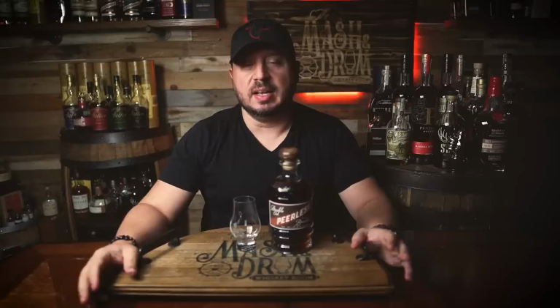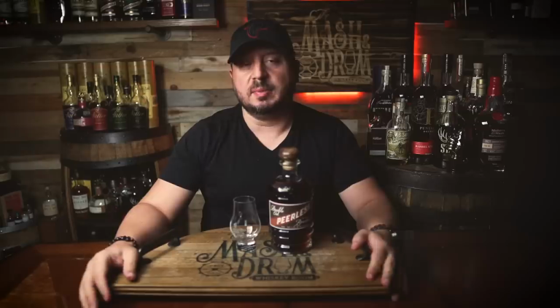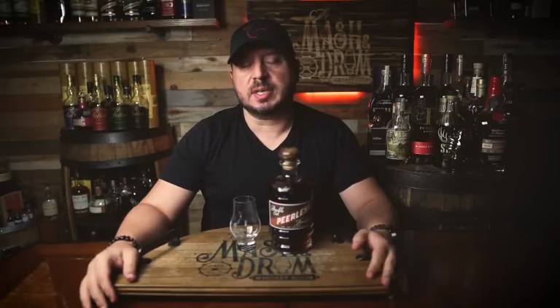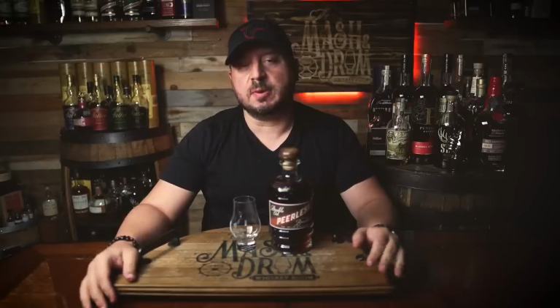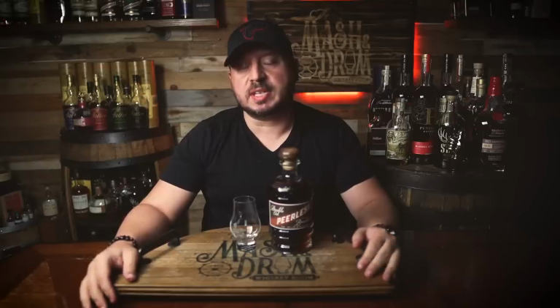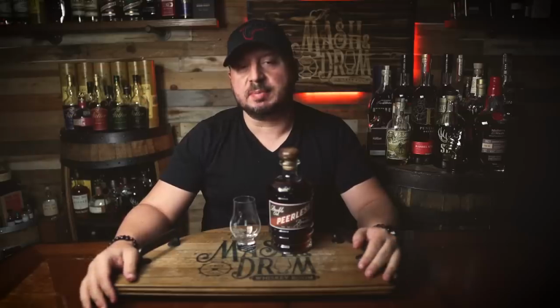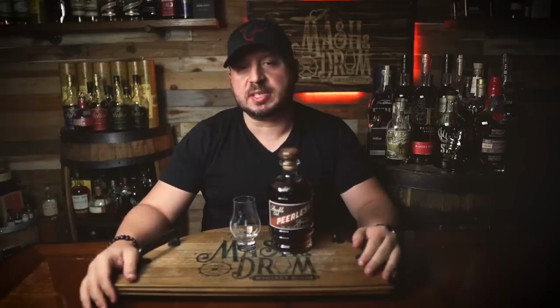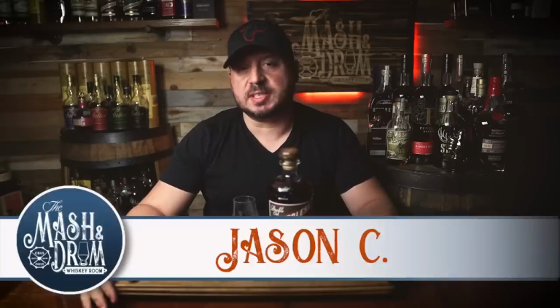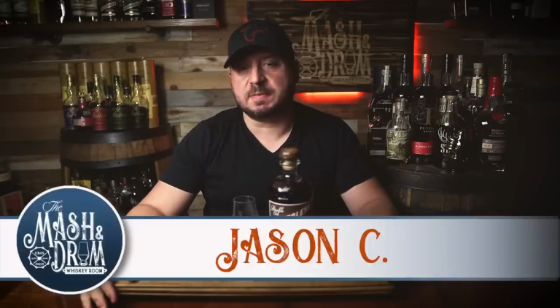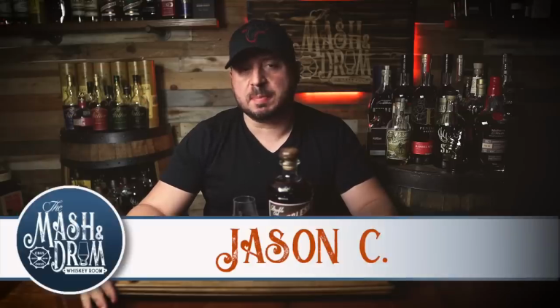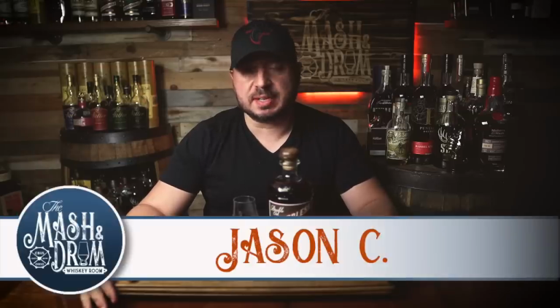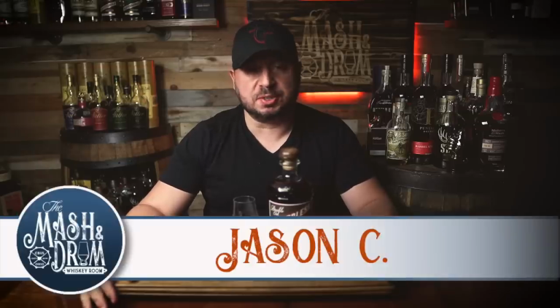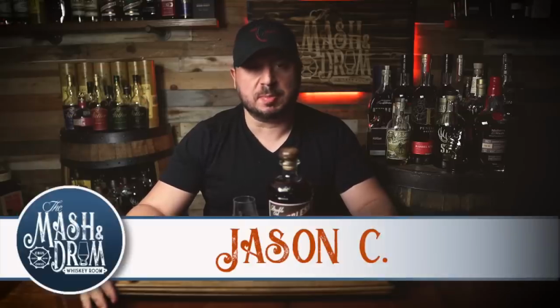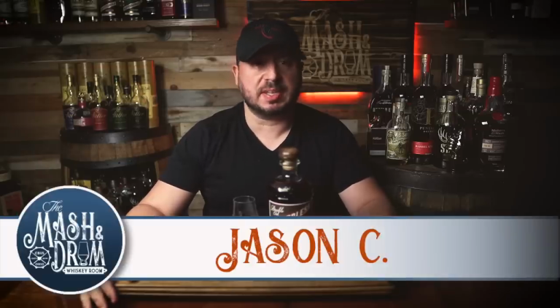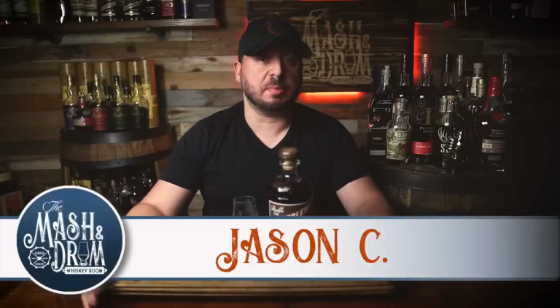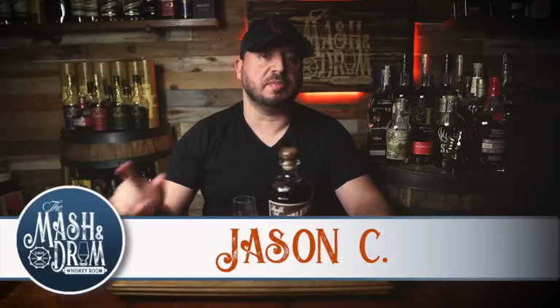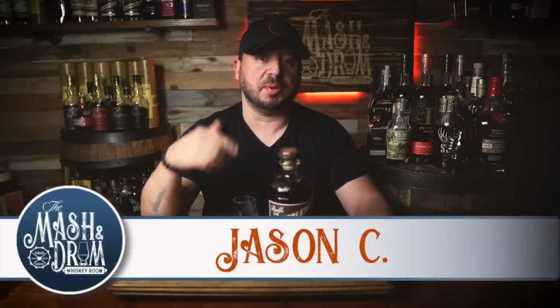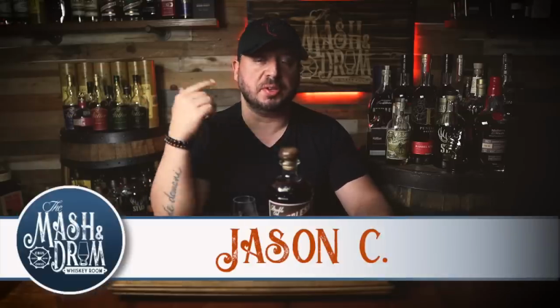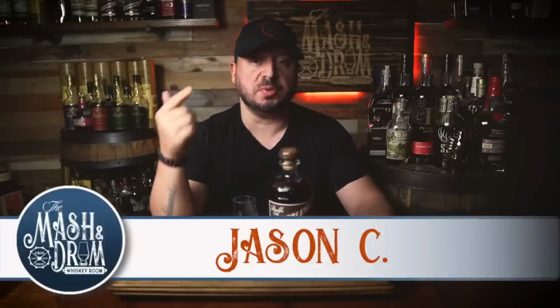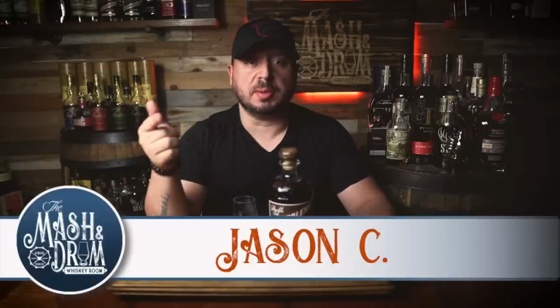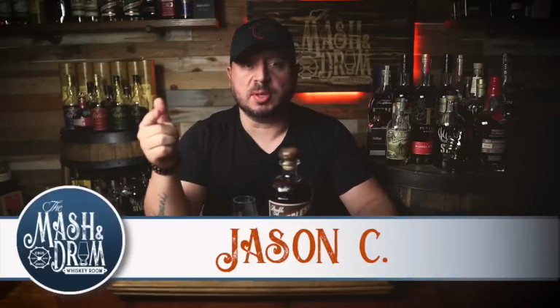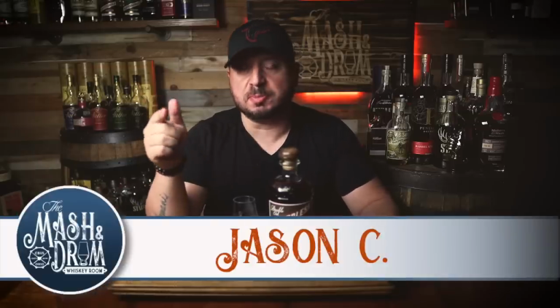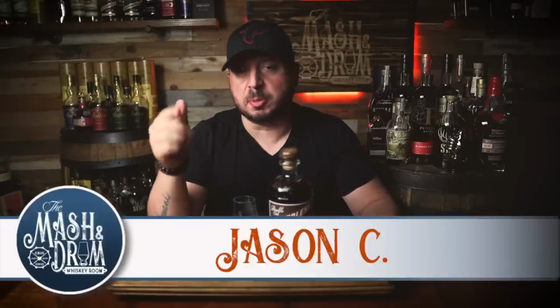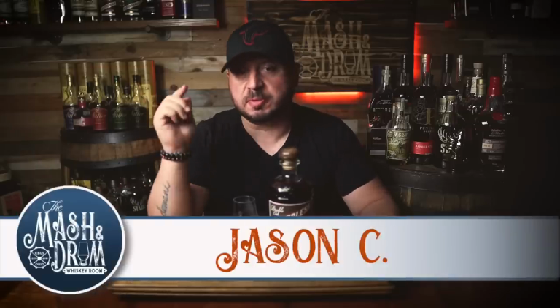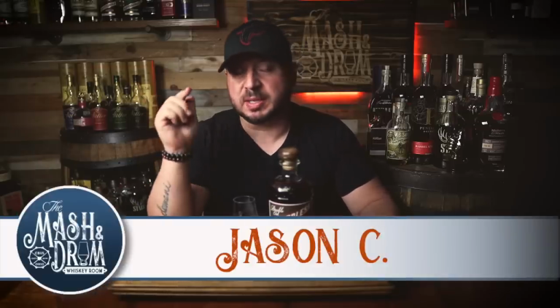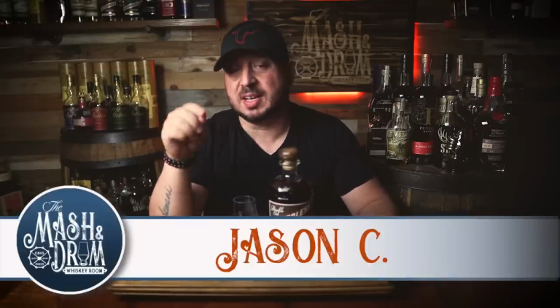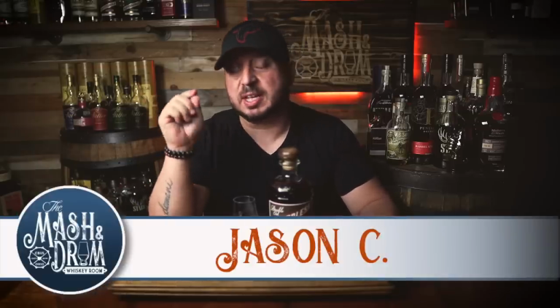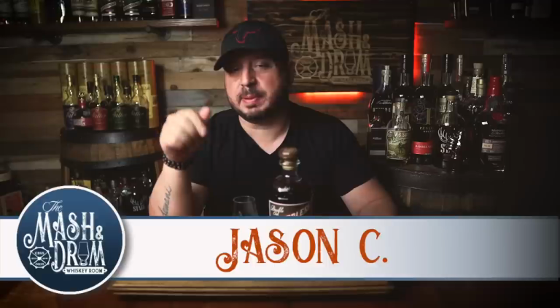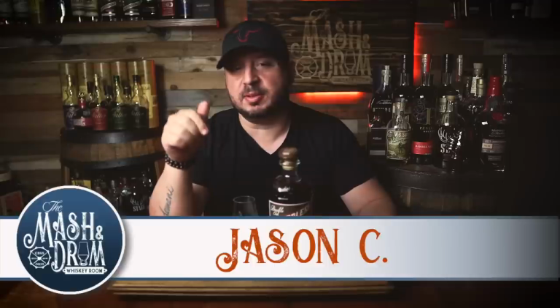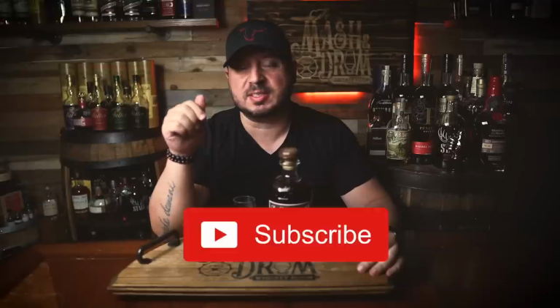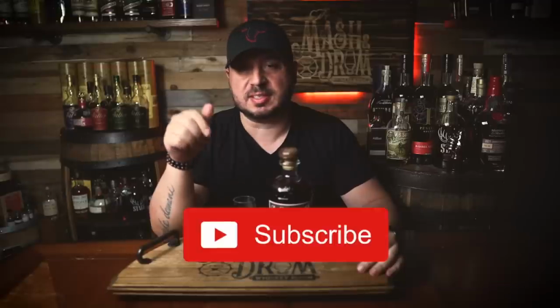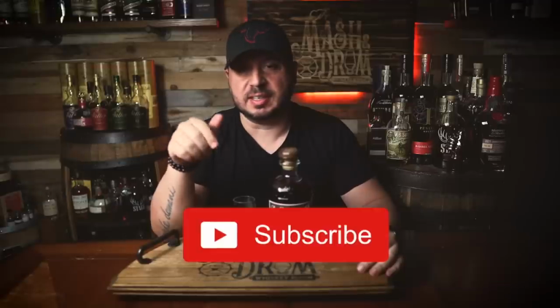What's up folks? I'm Jason C. from the Masked and Drum. Today we're reviewing the new Double Oak bourbon from Kentucky Peerless Distilling.